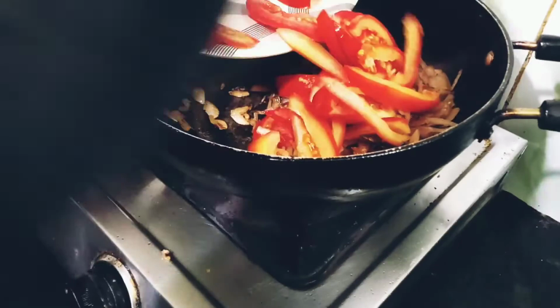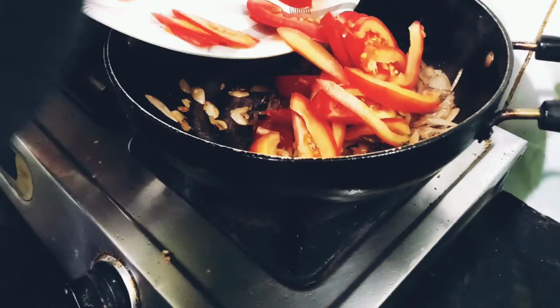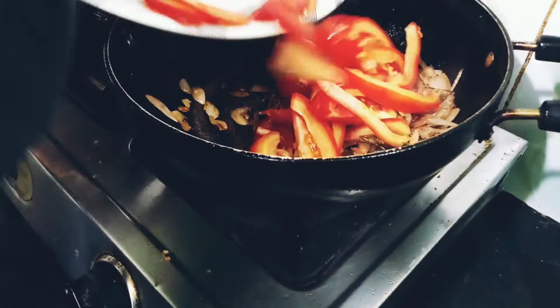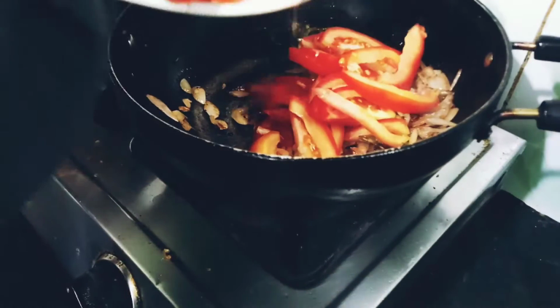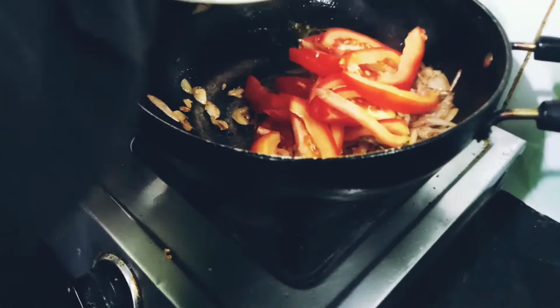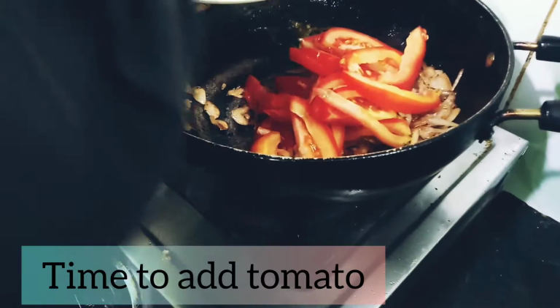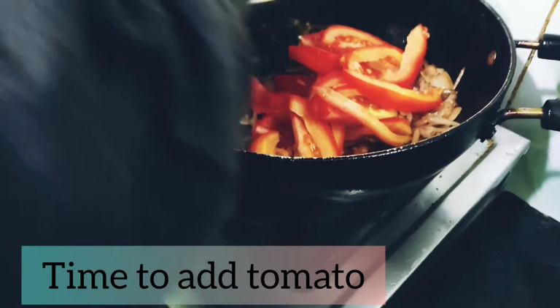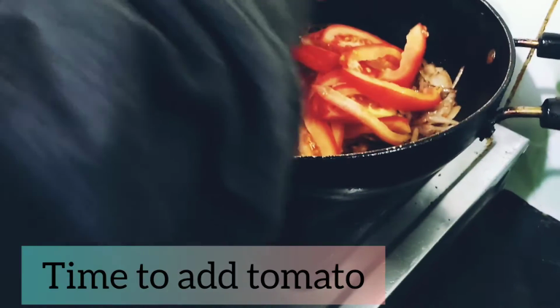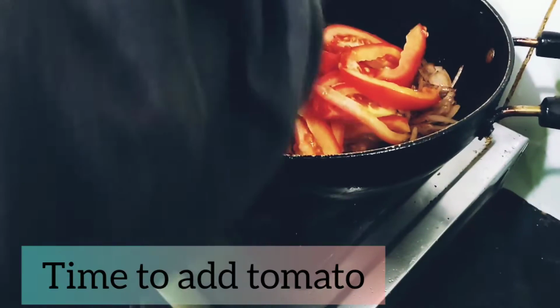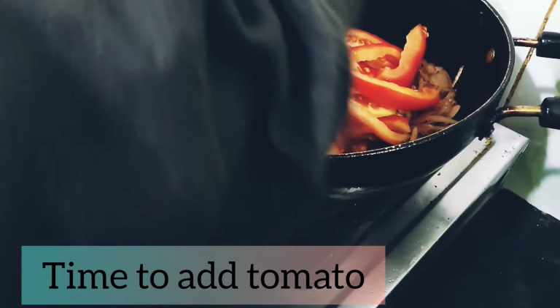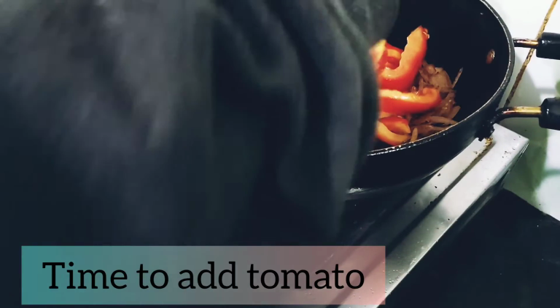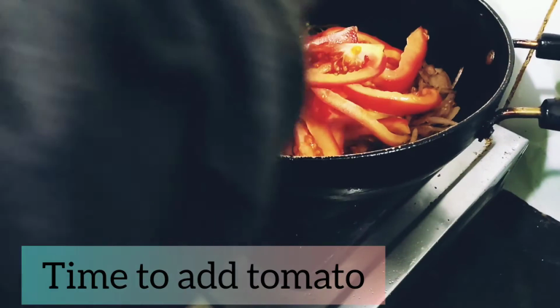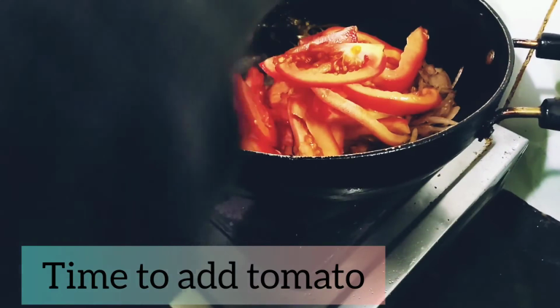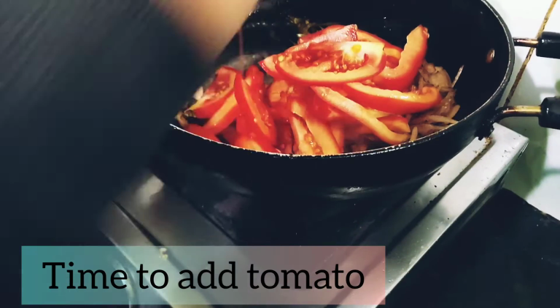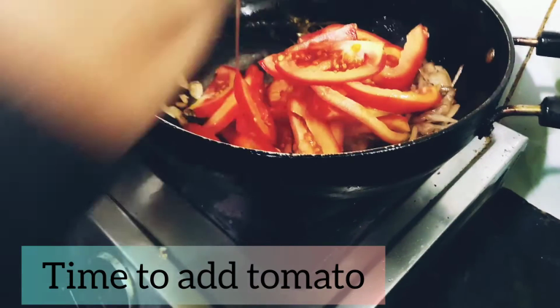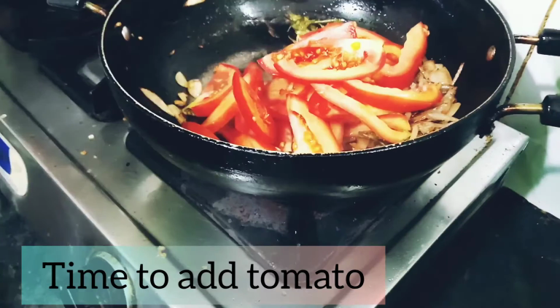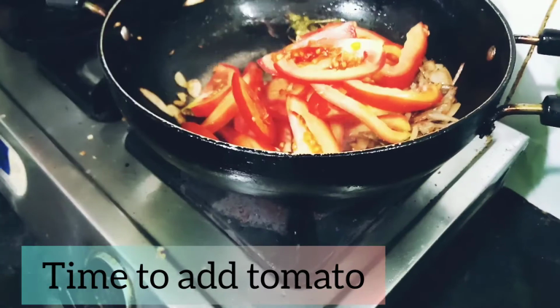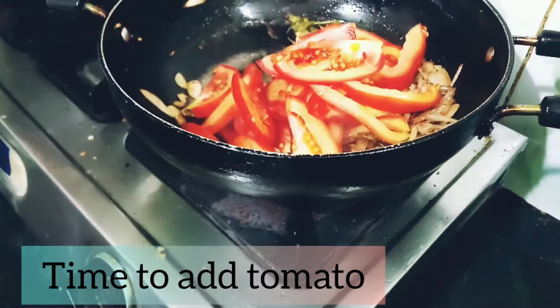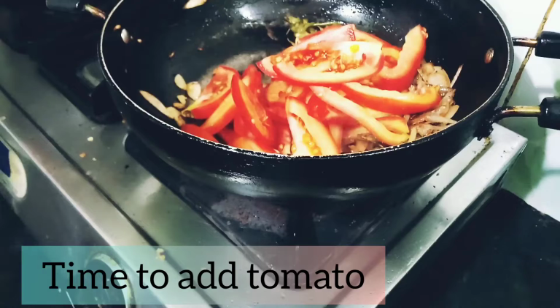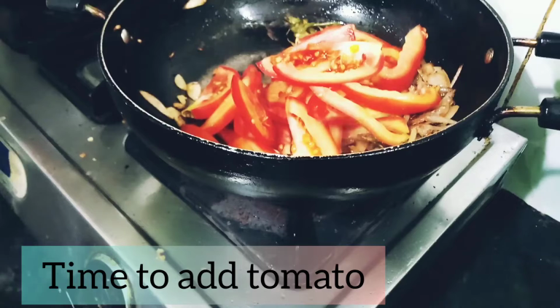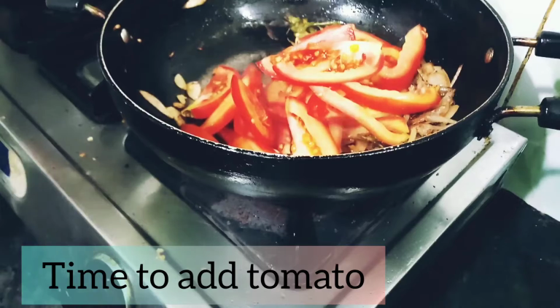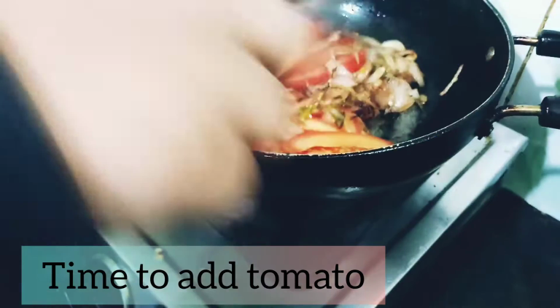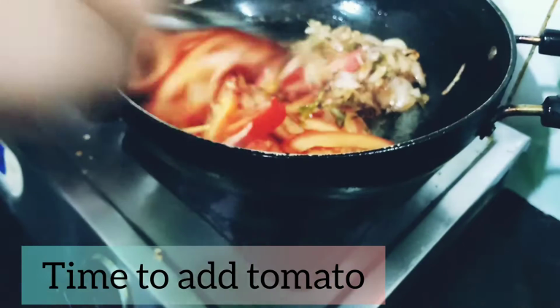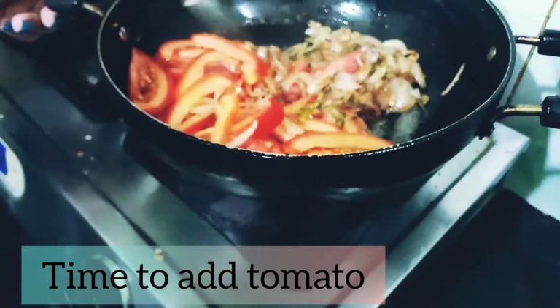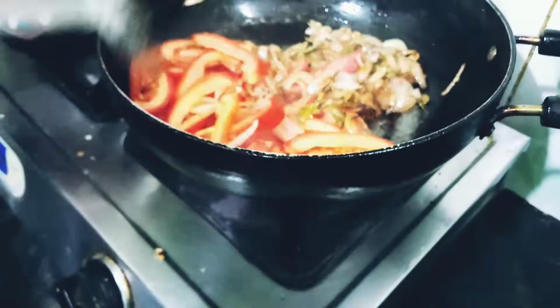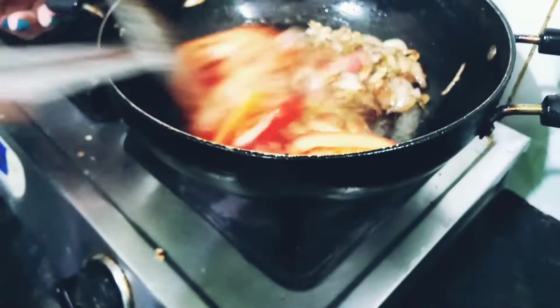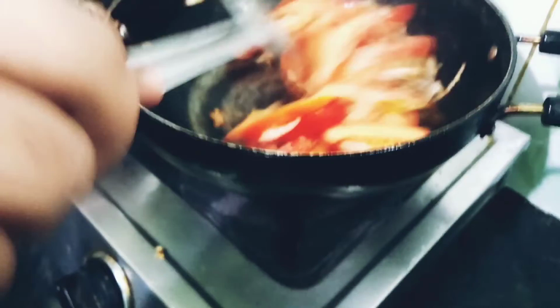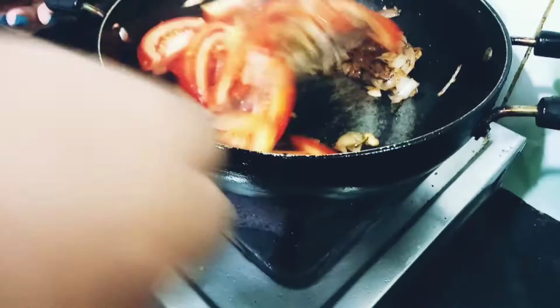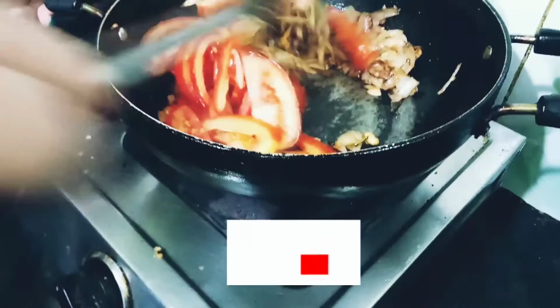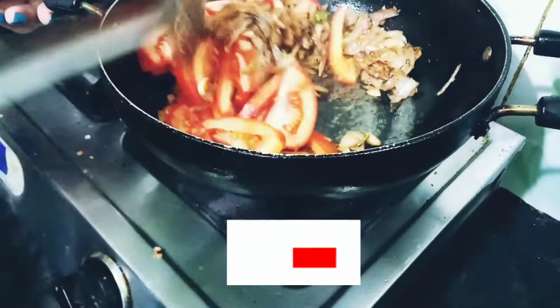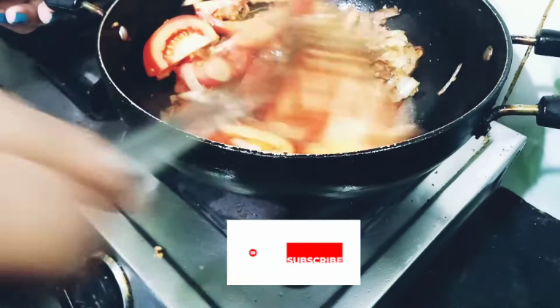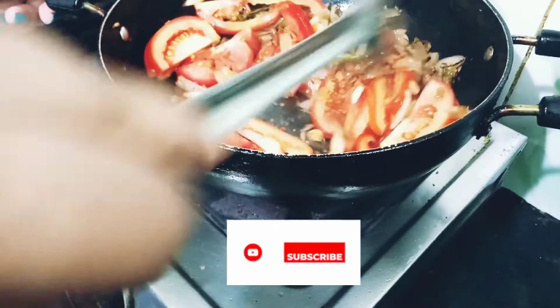Now it's time to add the tomato. Make sure you are going to make the tomato soft.